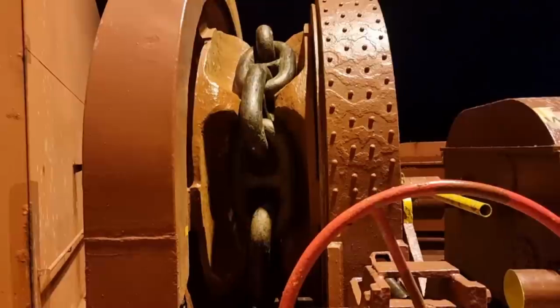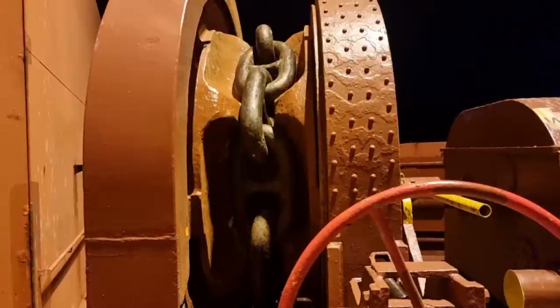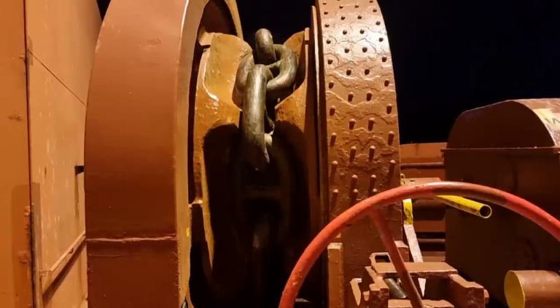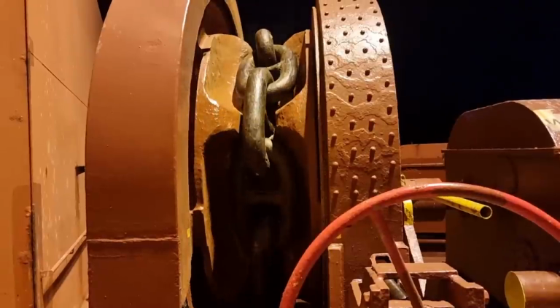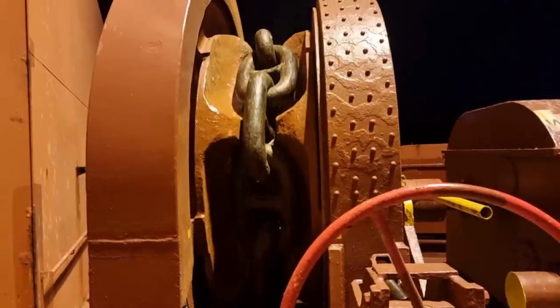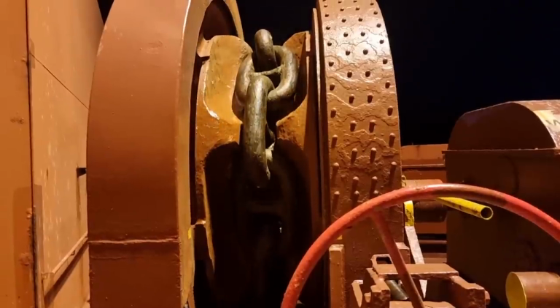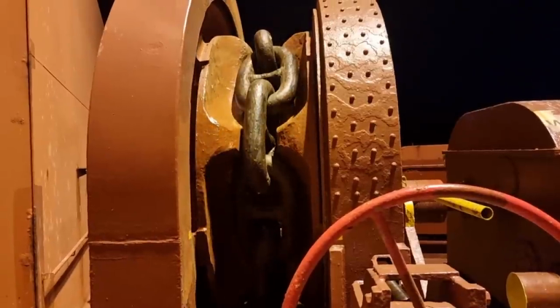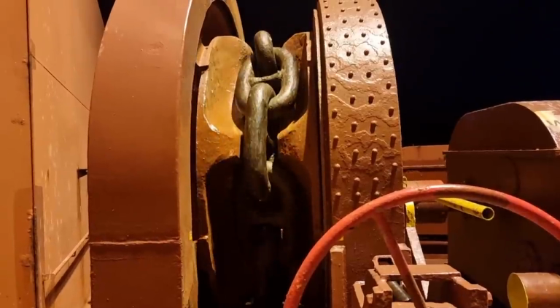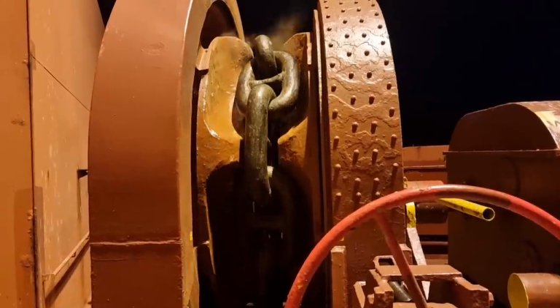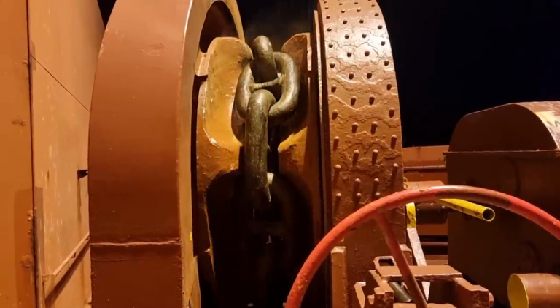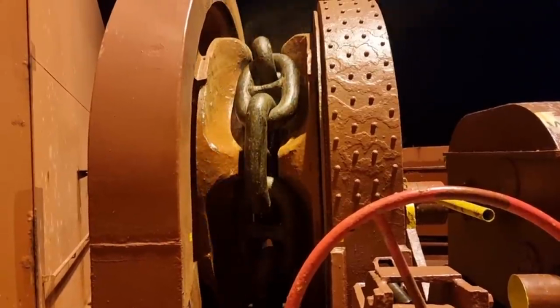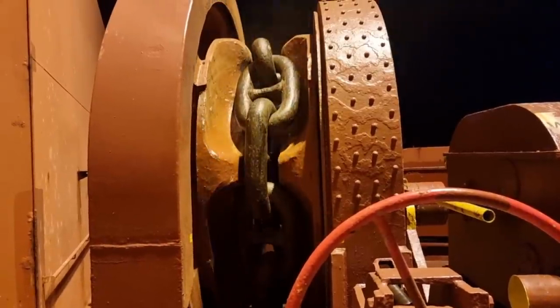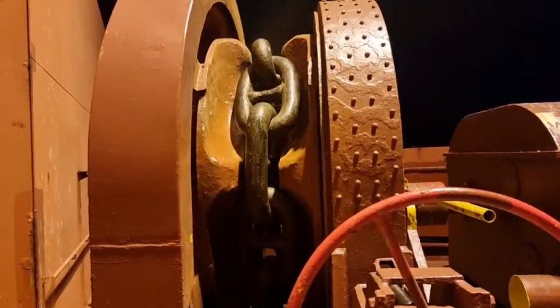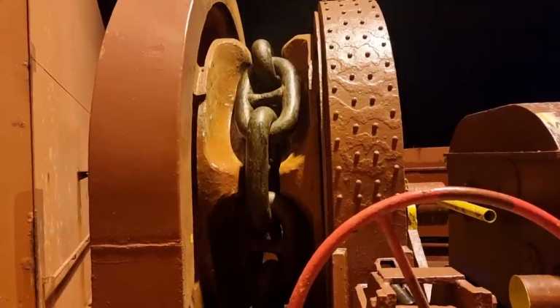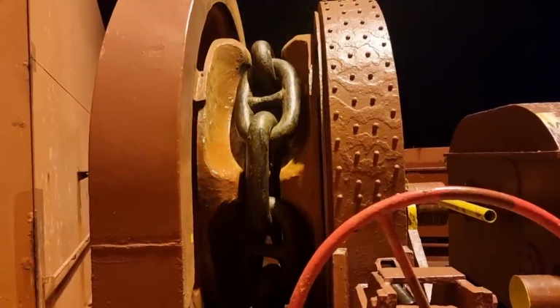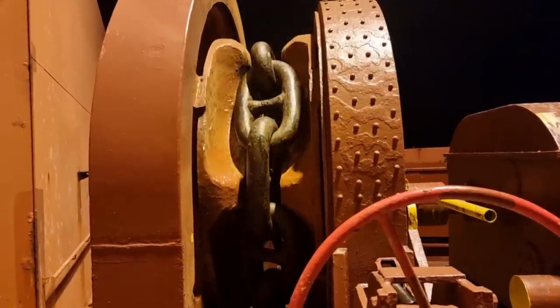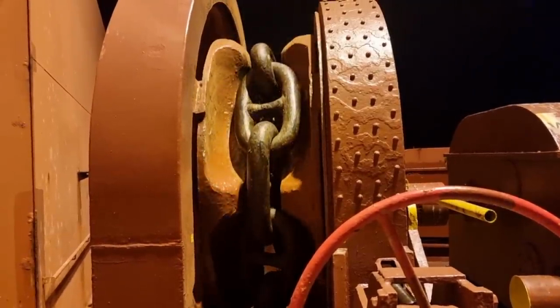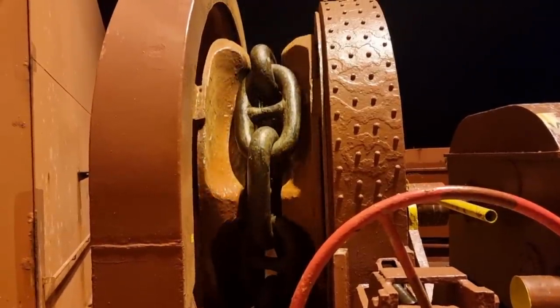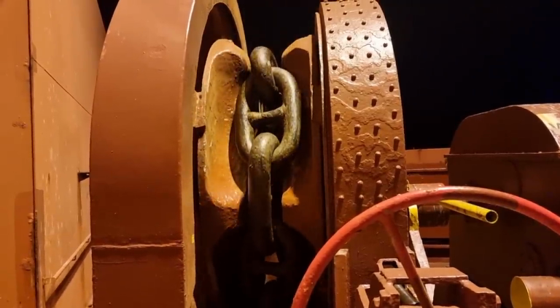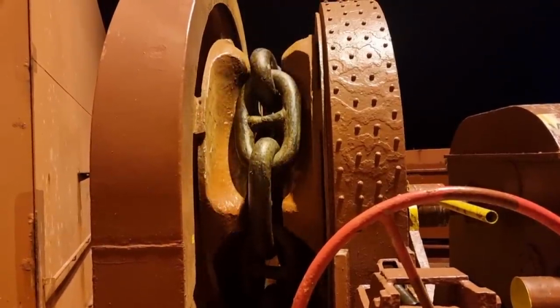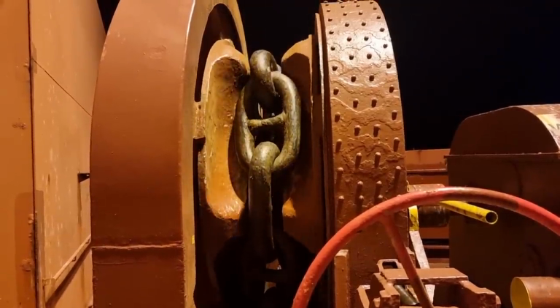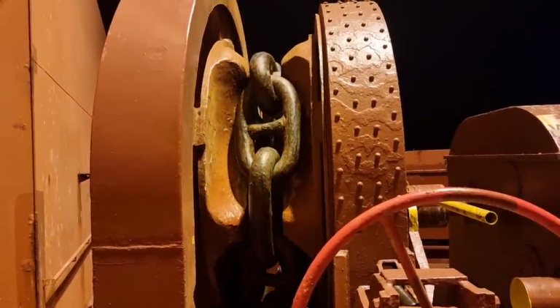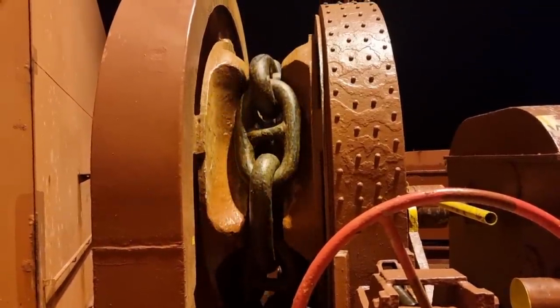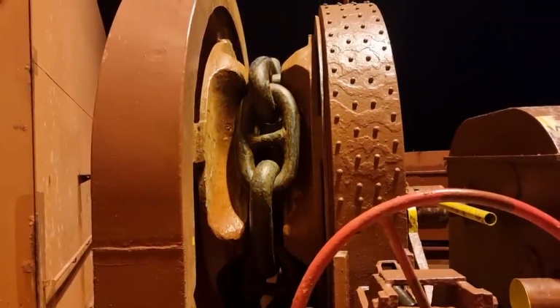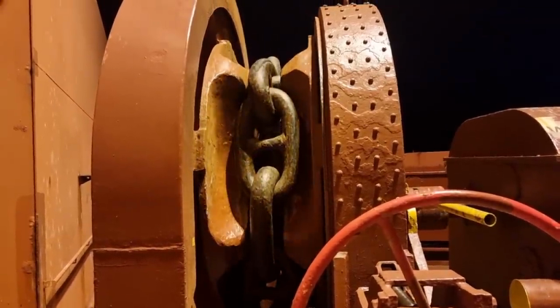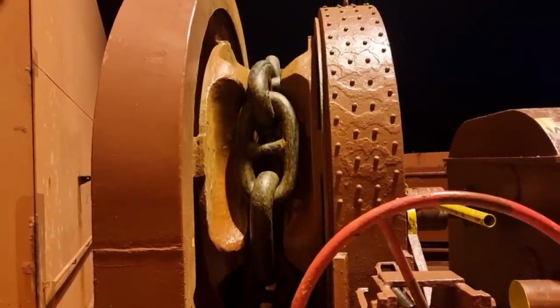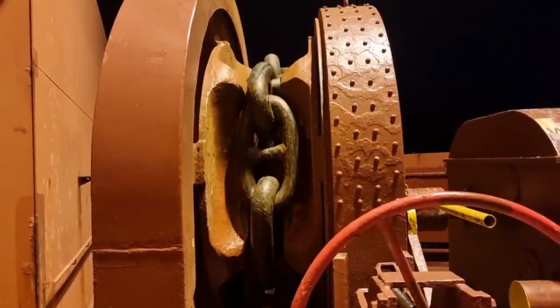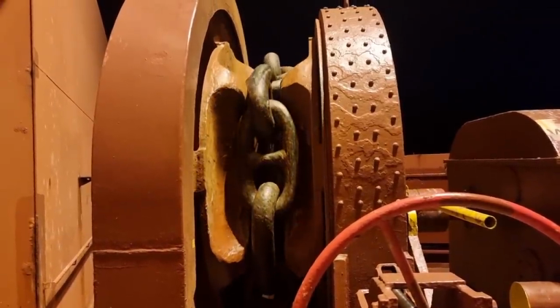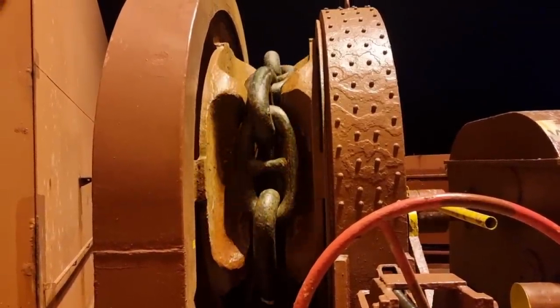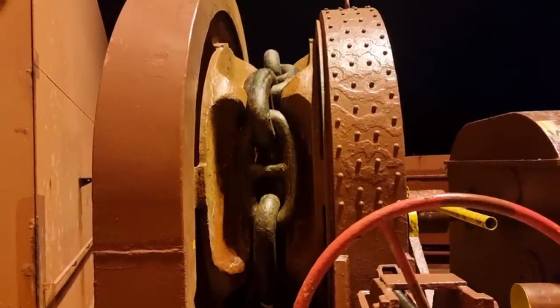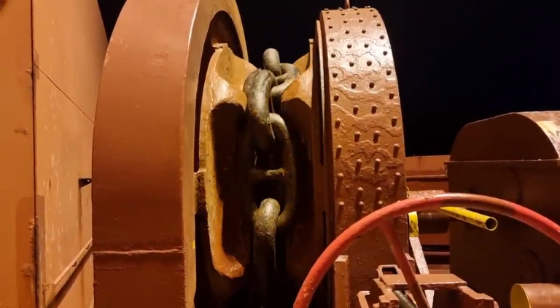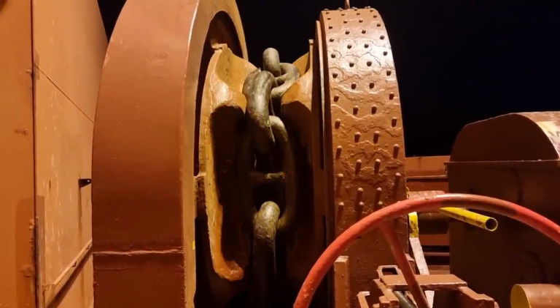After that, we were able to heave up the anchor and proceeded with our schedule without any delay.